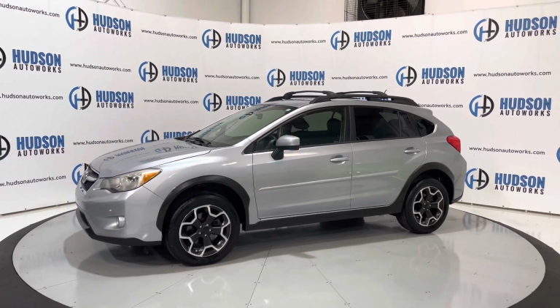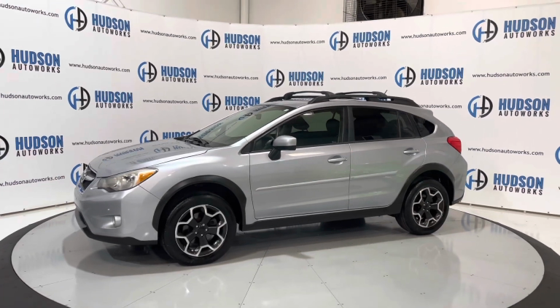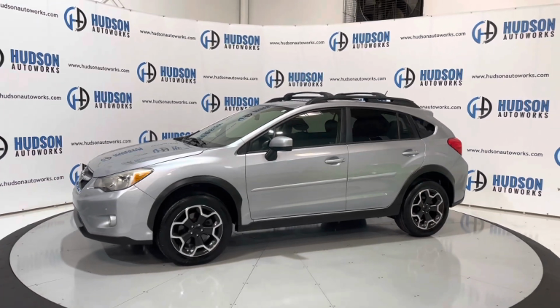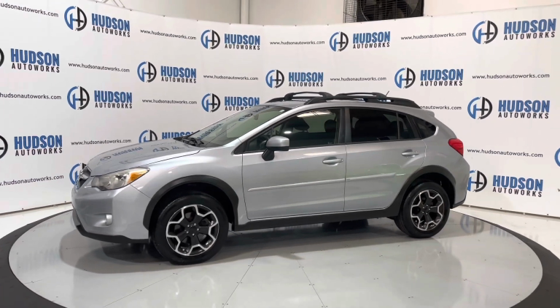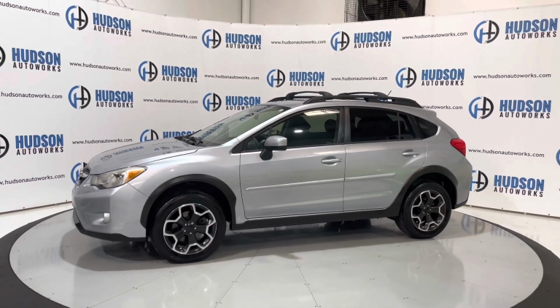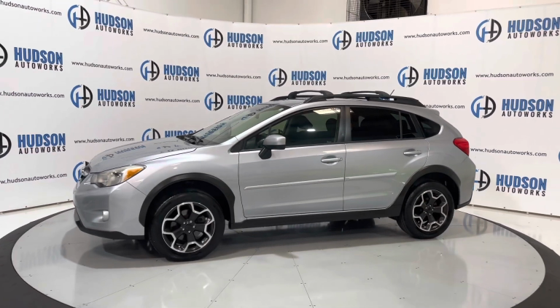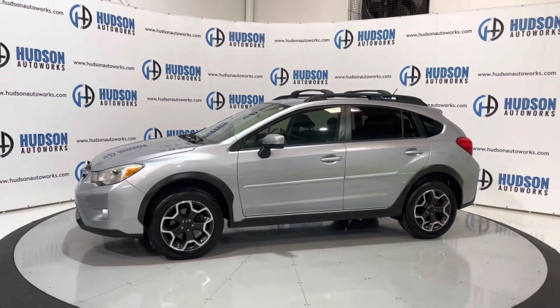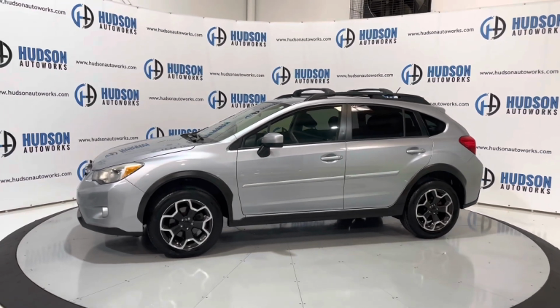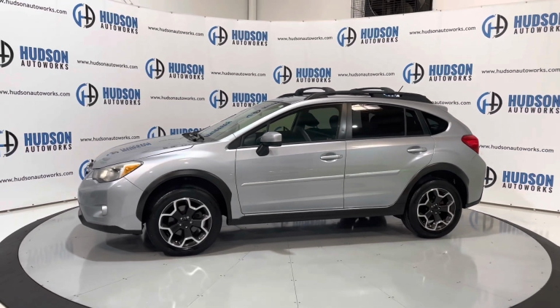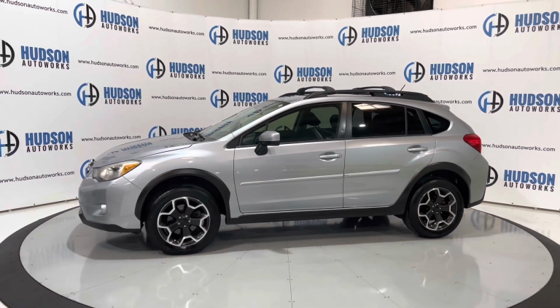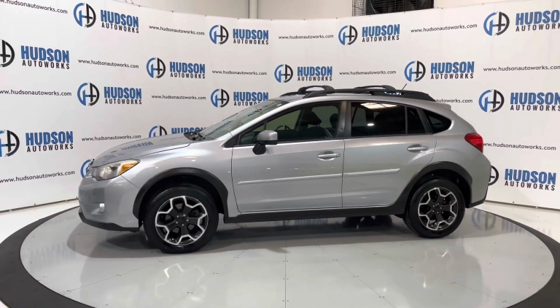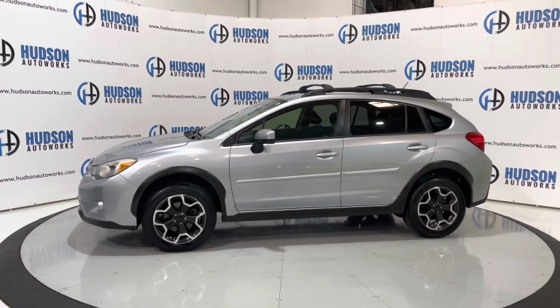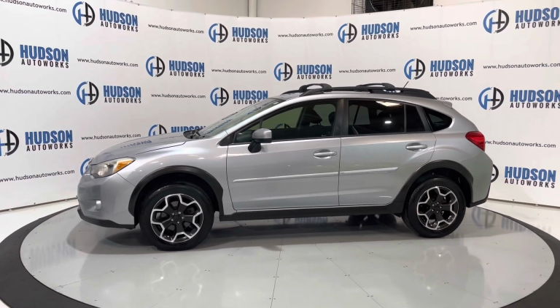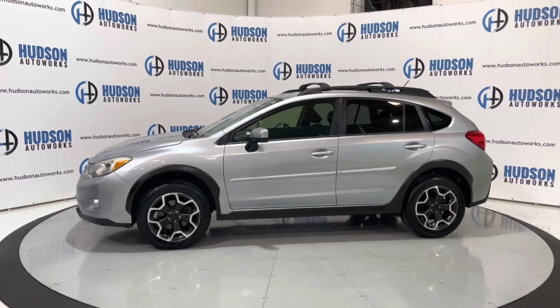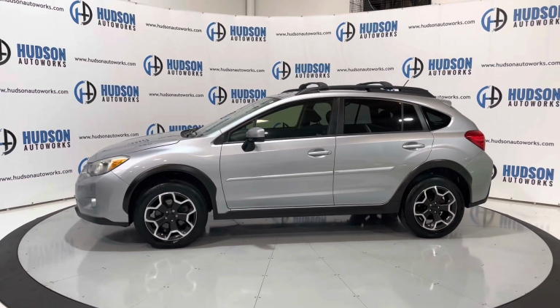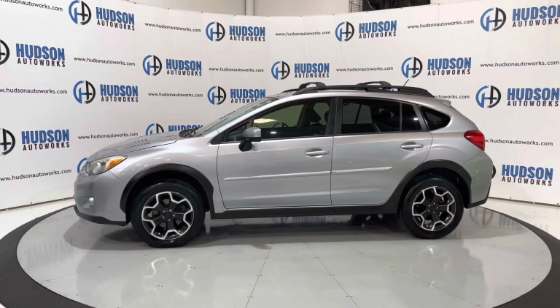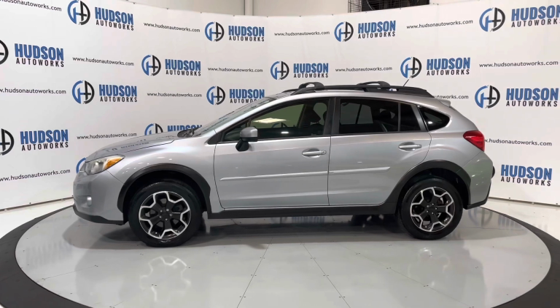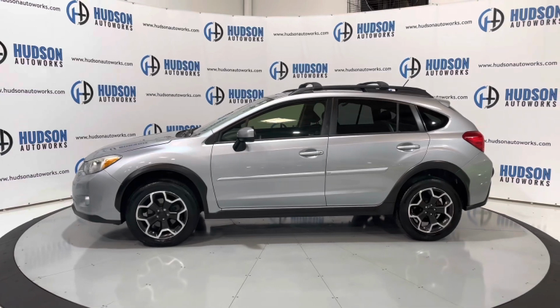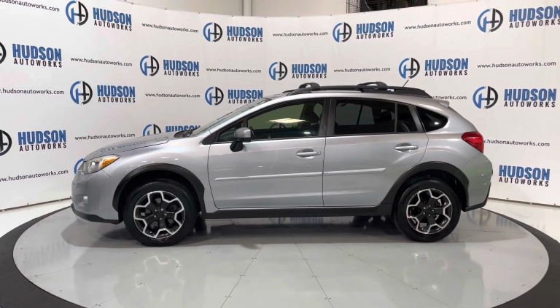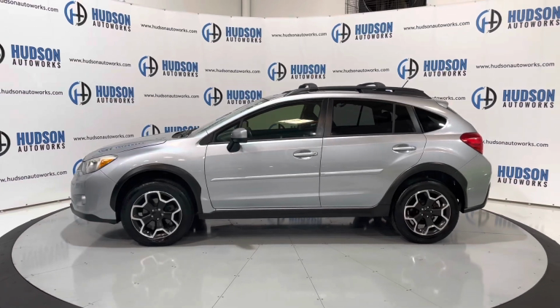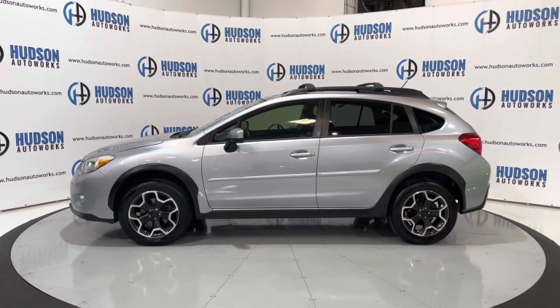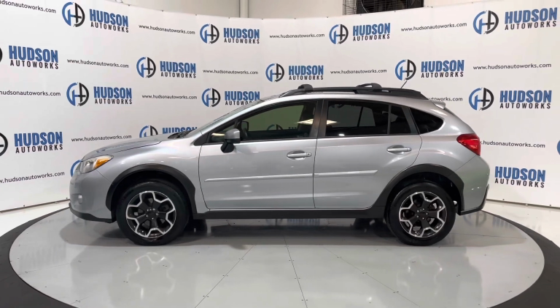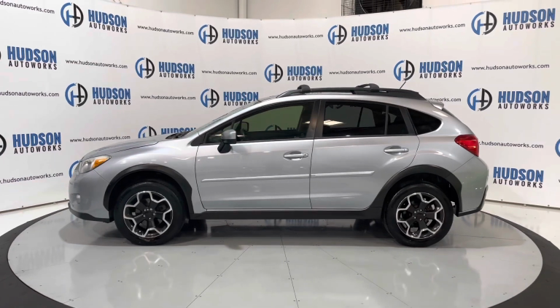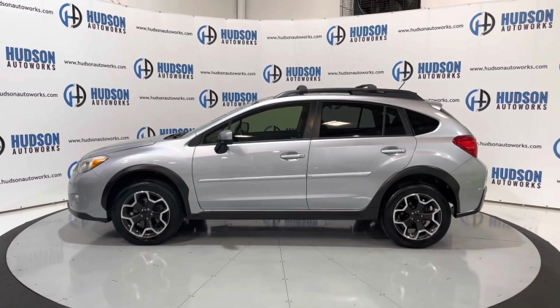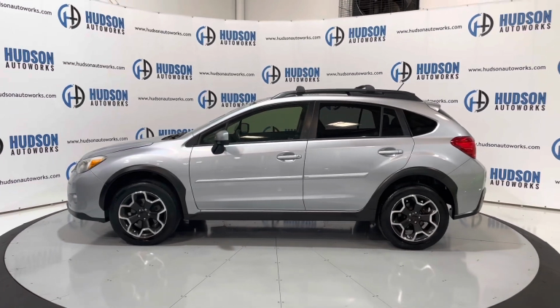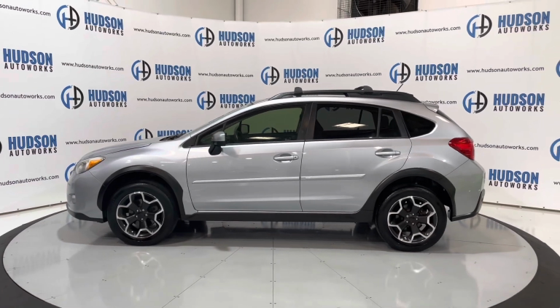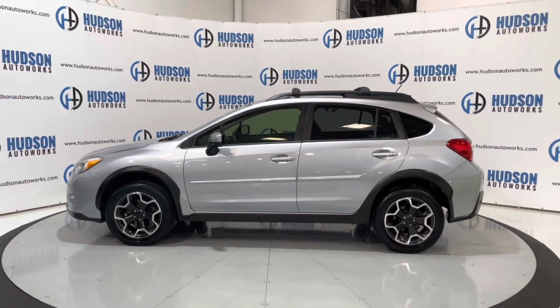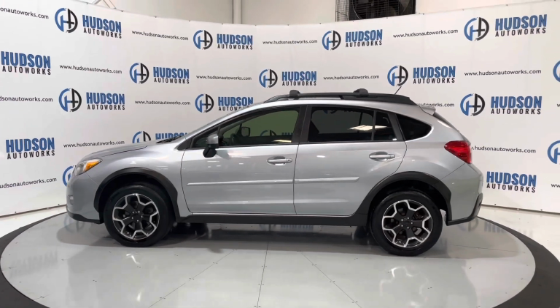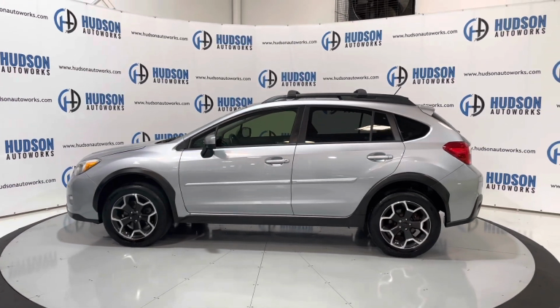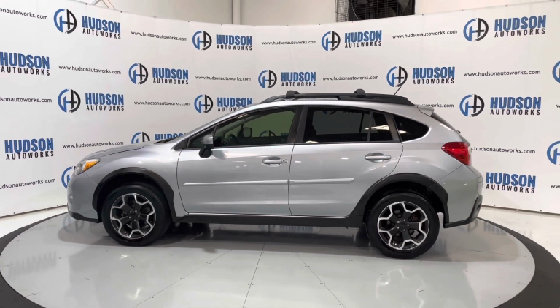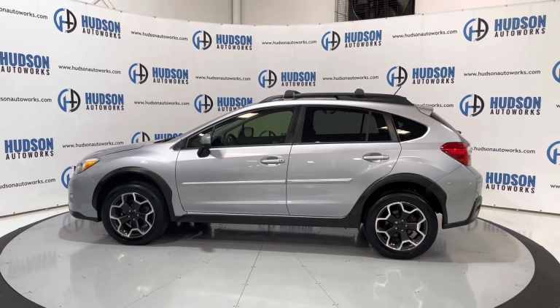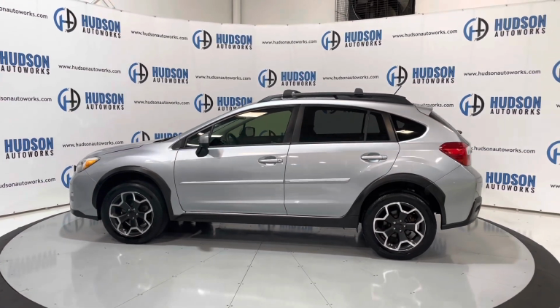We'll check out some of the interior features. The Crosstrek is a crossover vehicle from Subaru, and there is seating for five inside this vehicle.